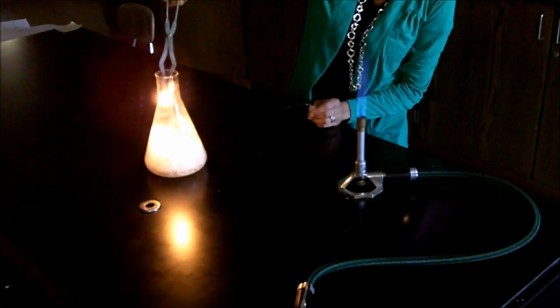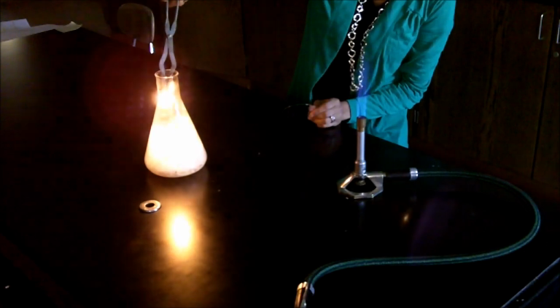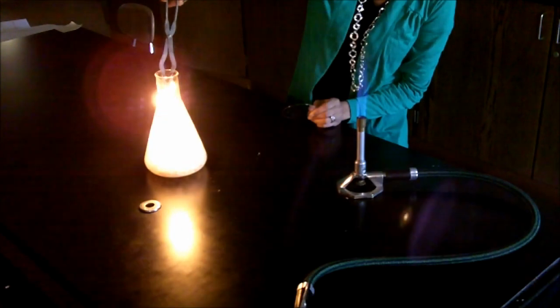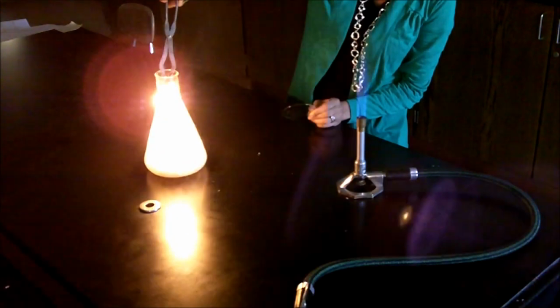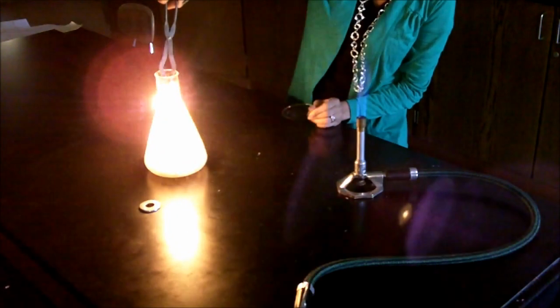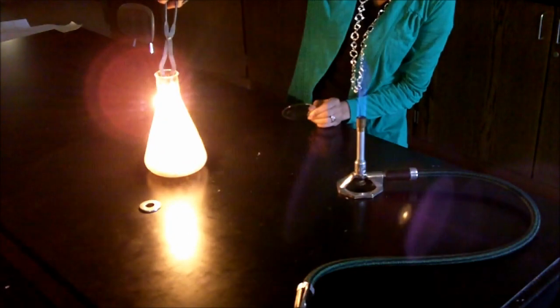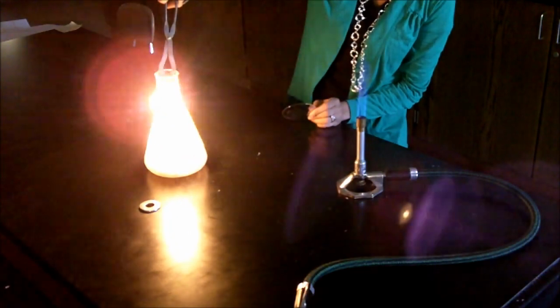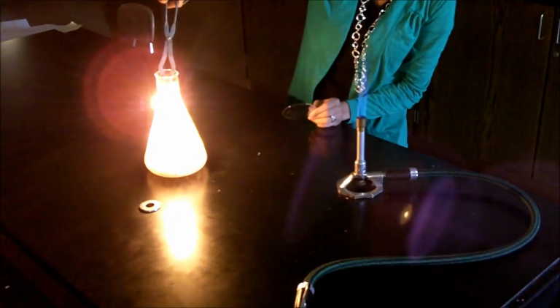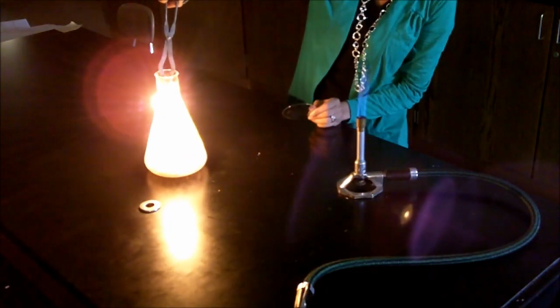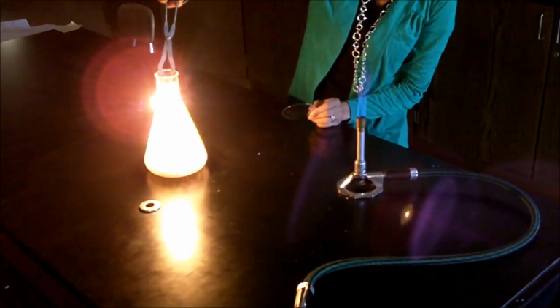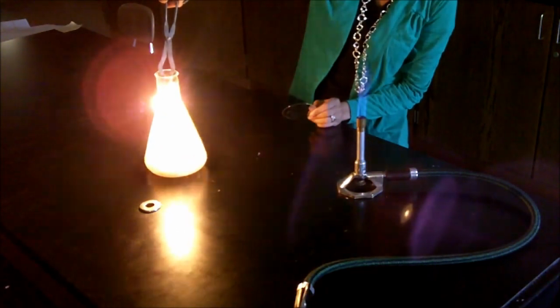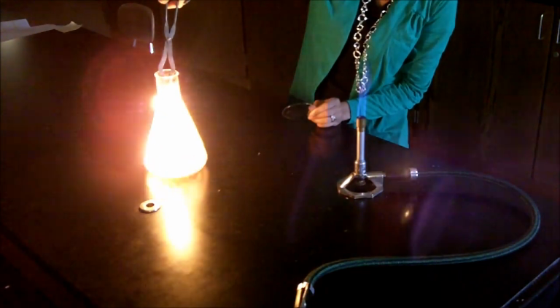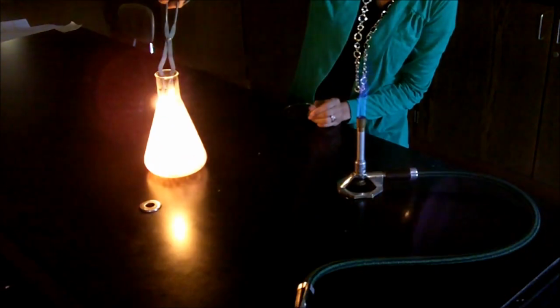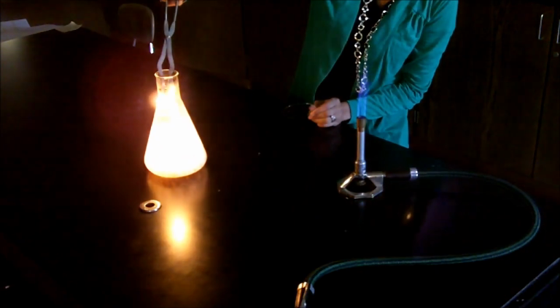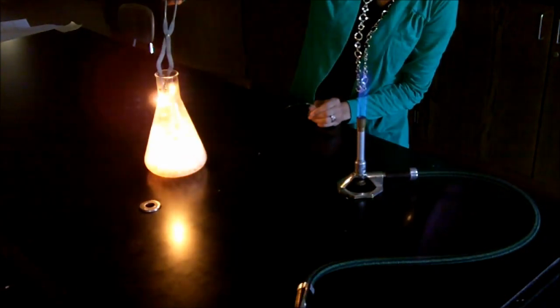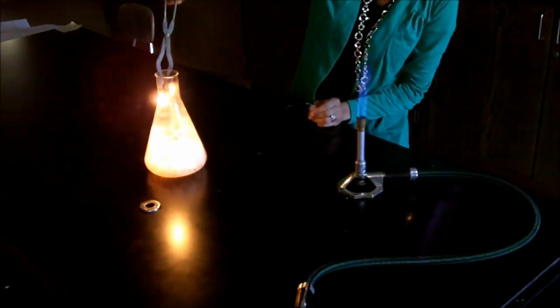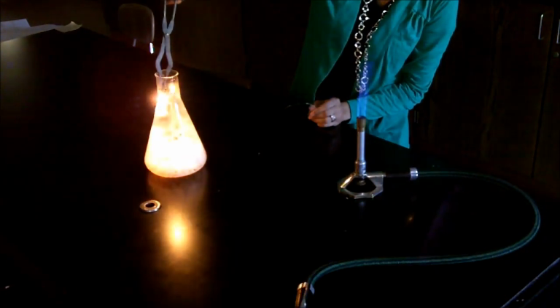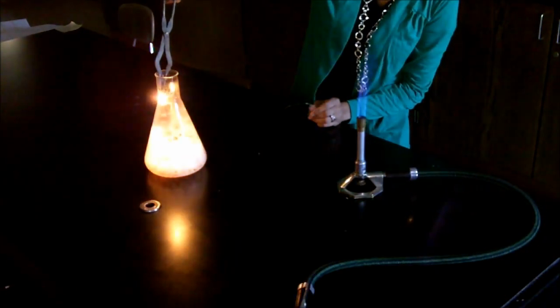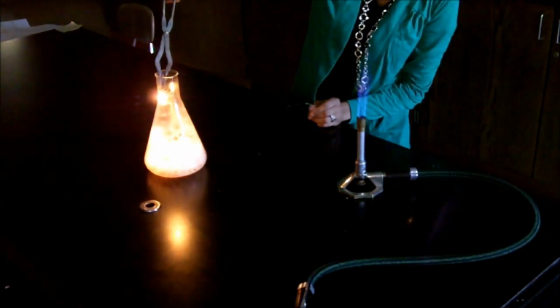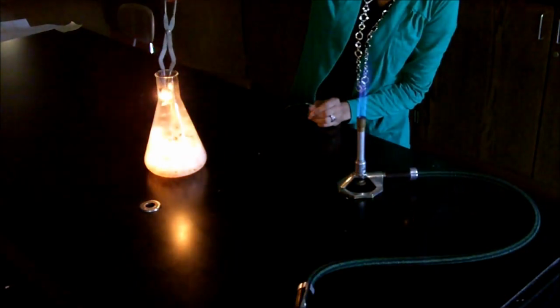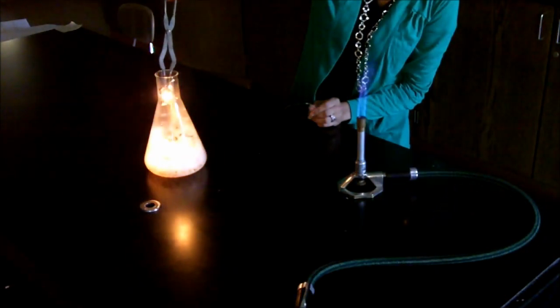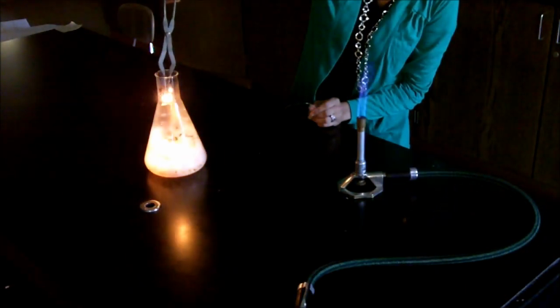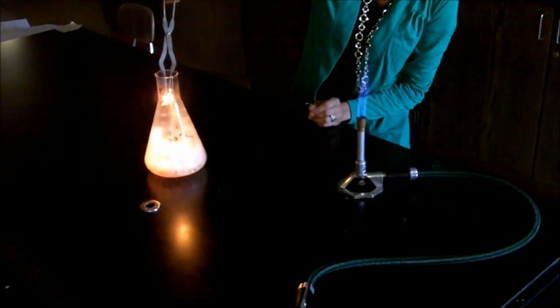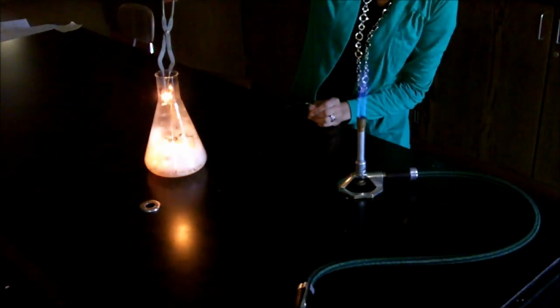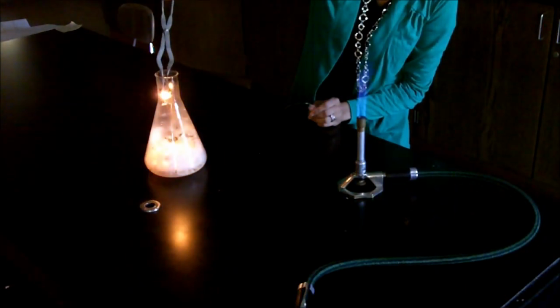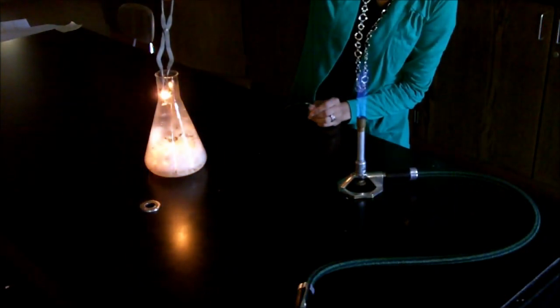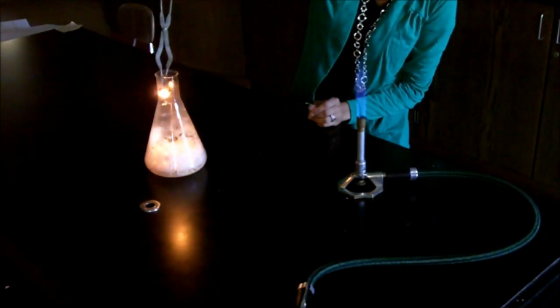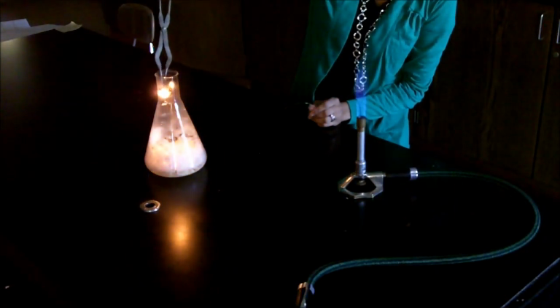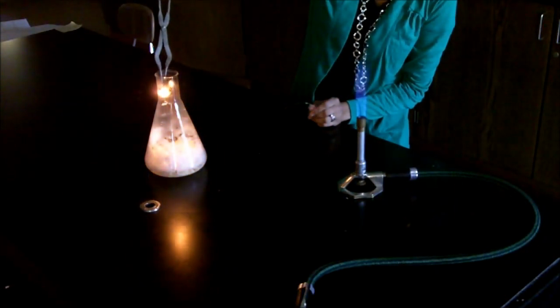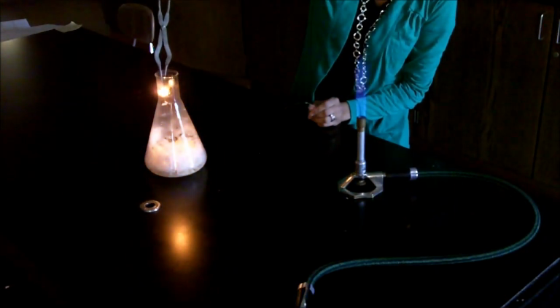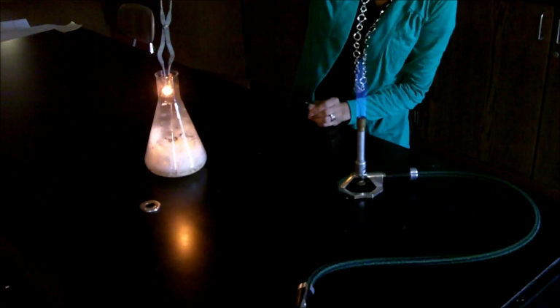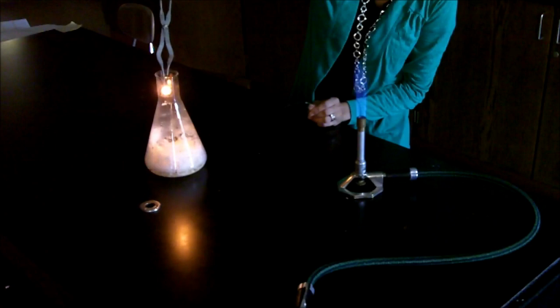If you notice, the oxygen-rich environment tends to show more glowing with the steel wool.